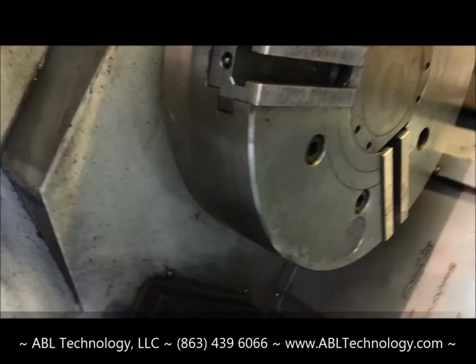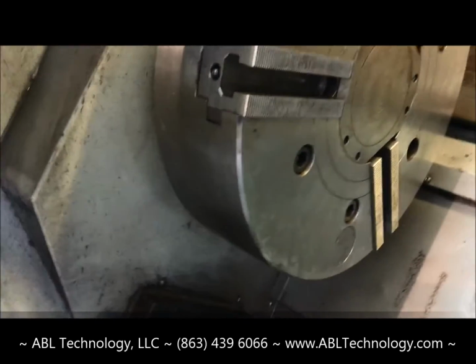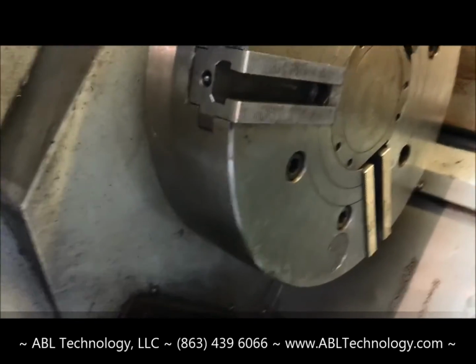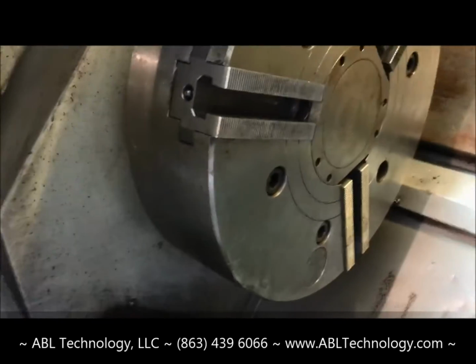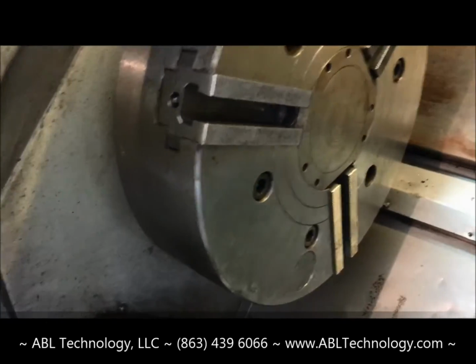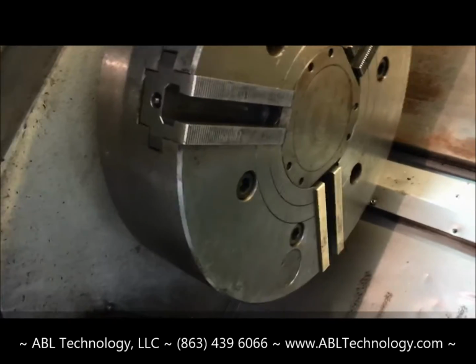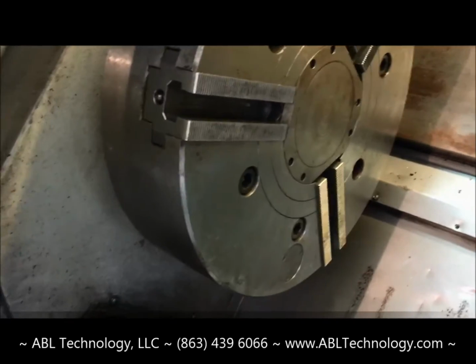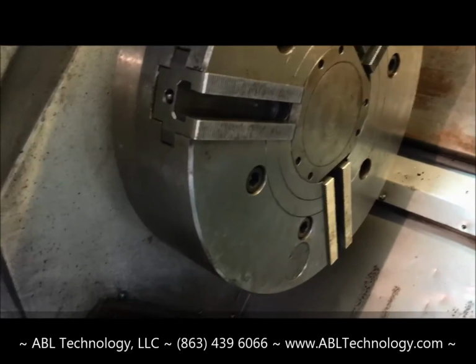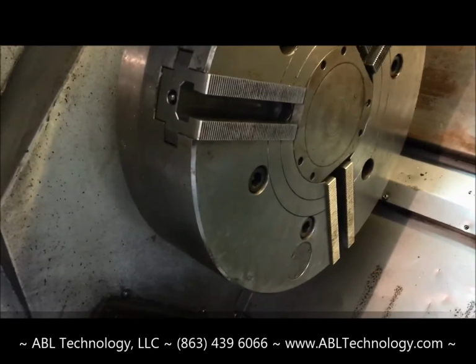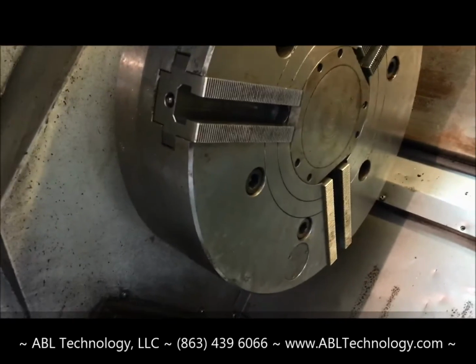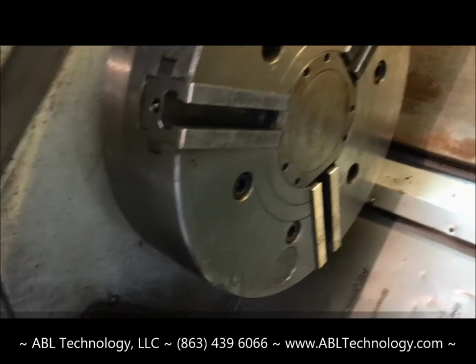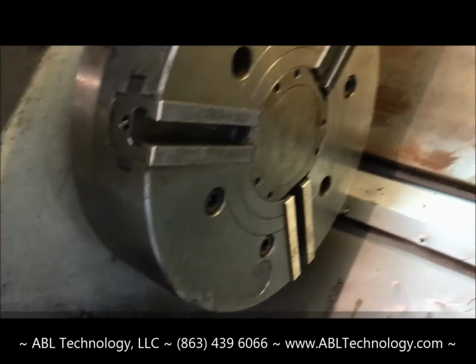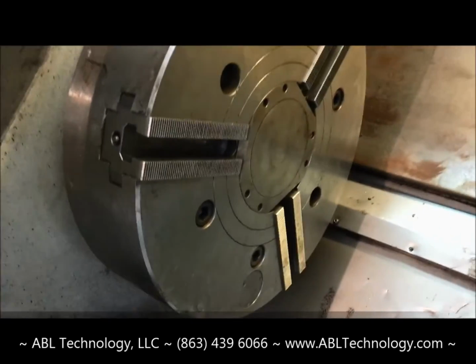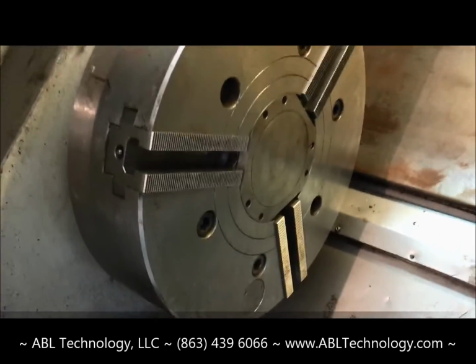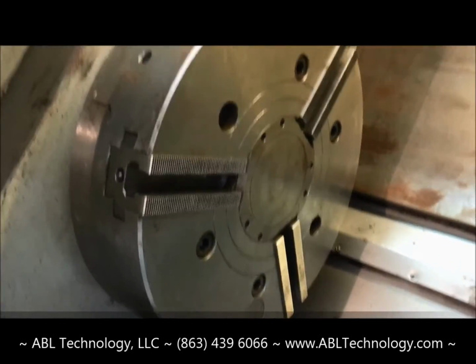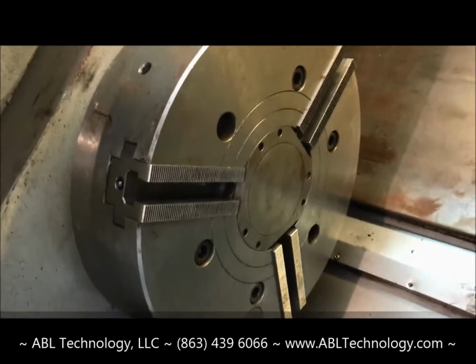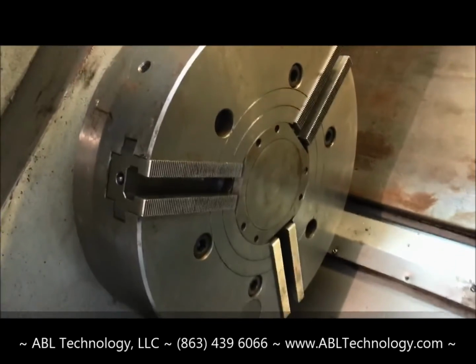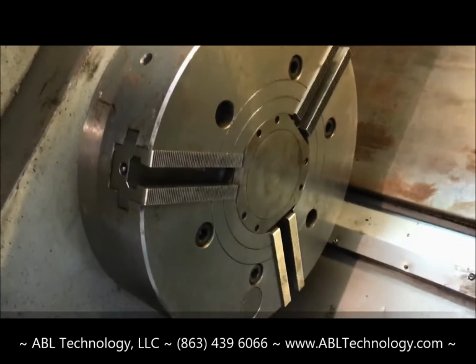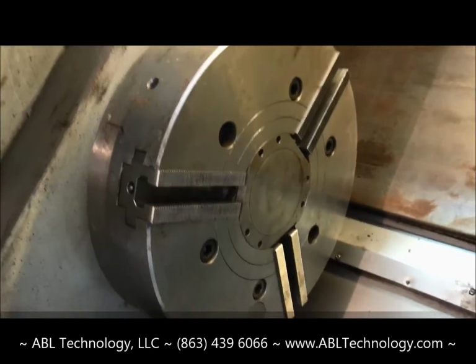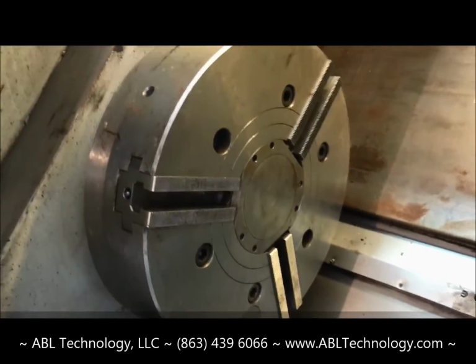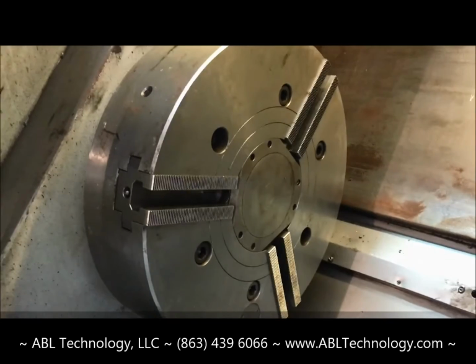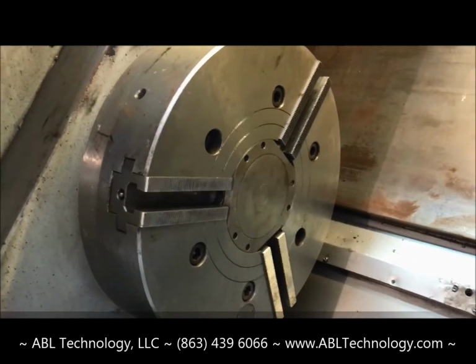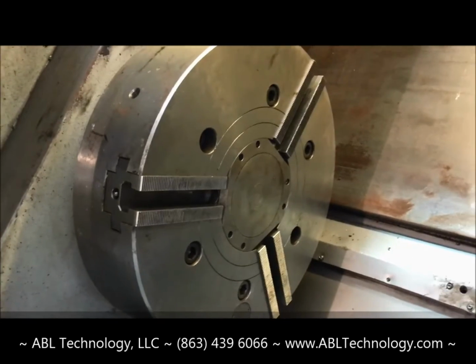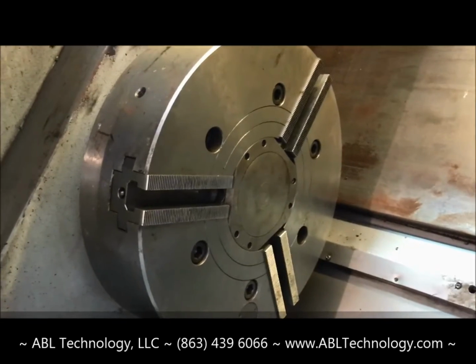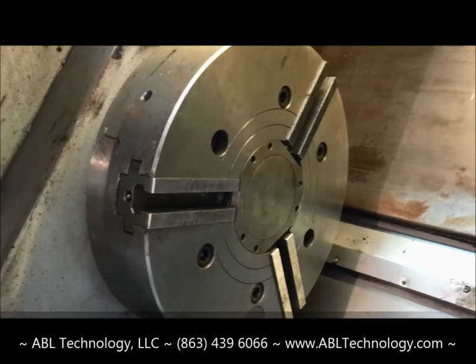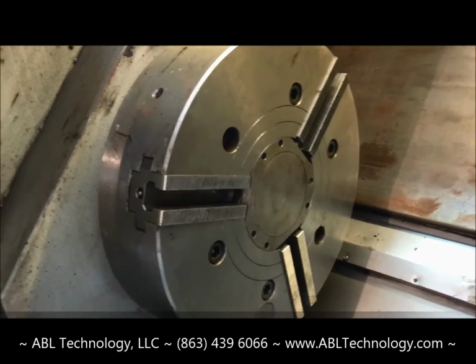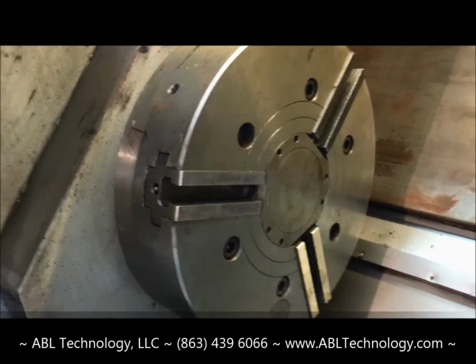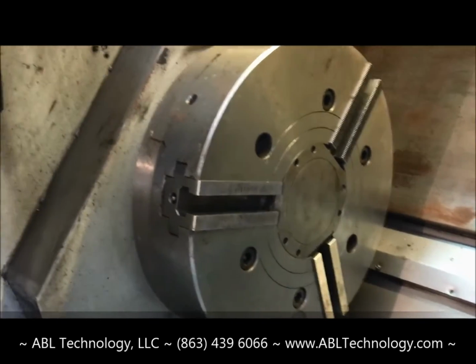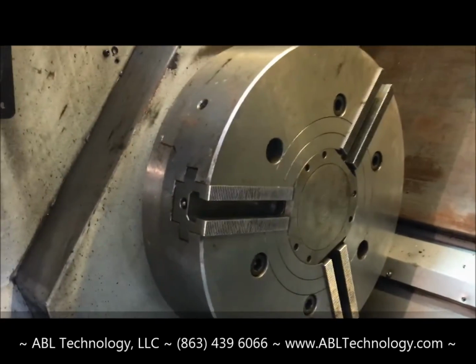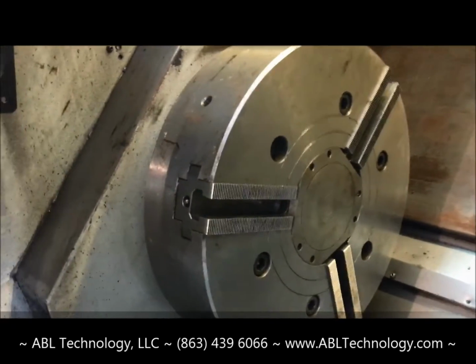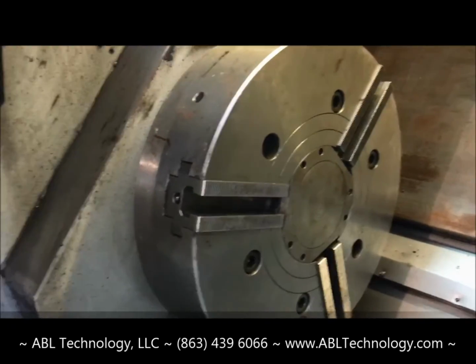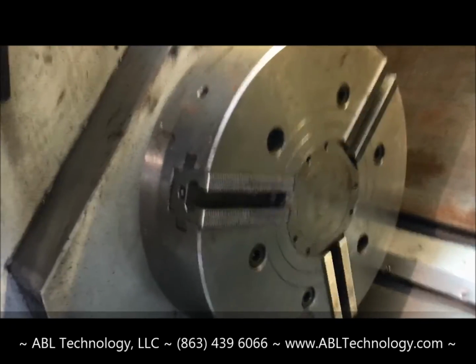The machine has — I believe it's a 21 inch, three-jaw hydraulic chuck.